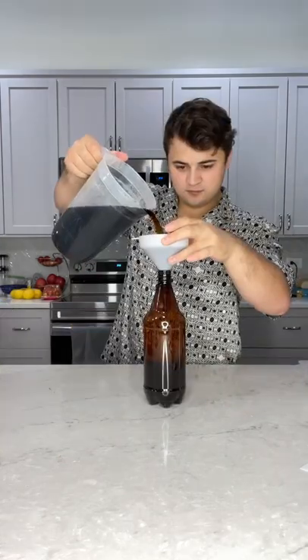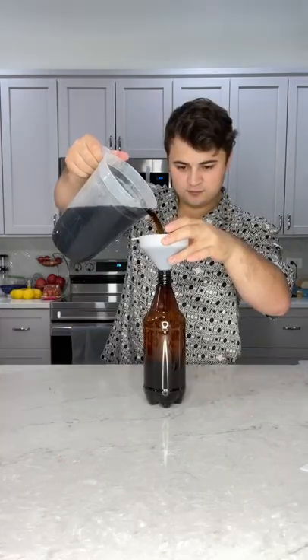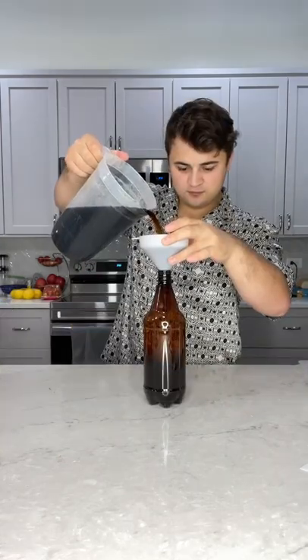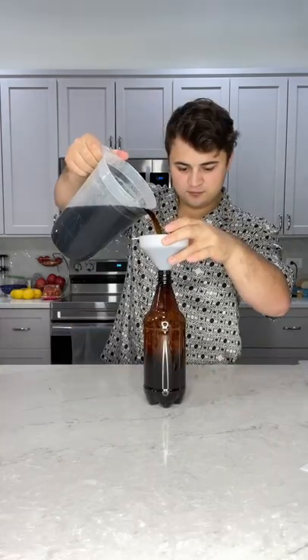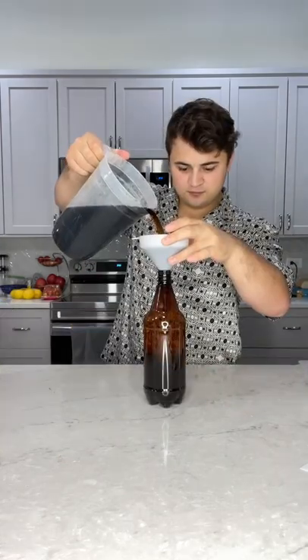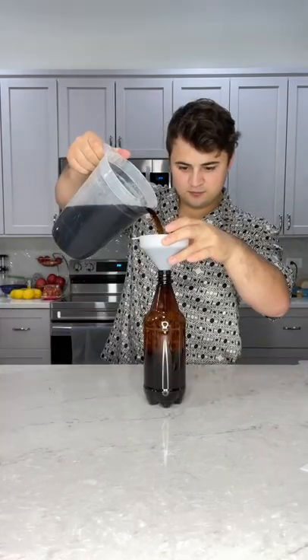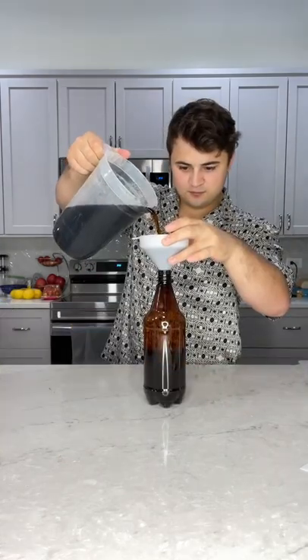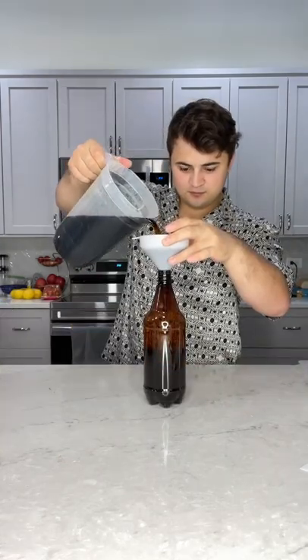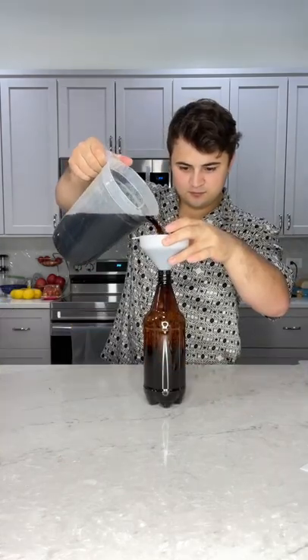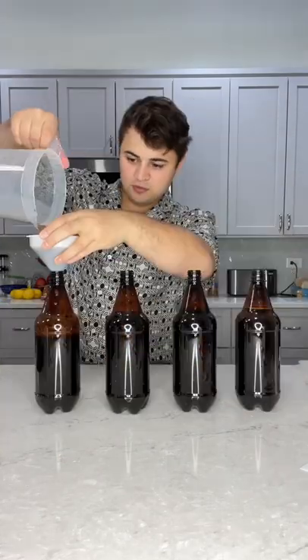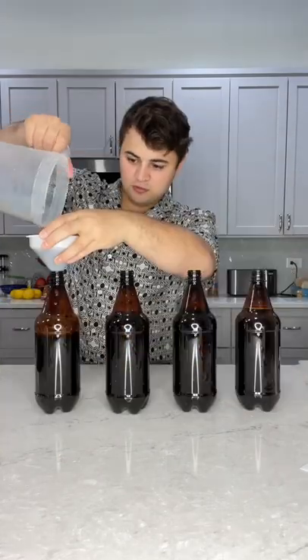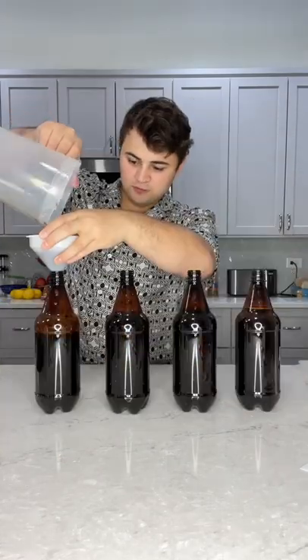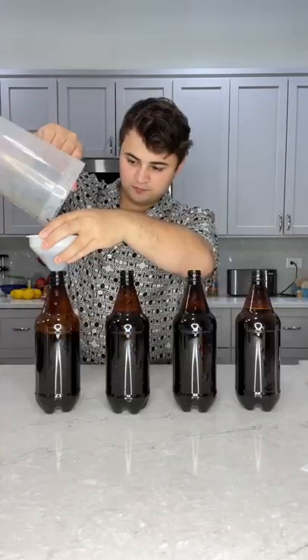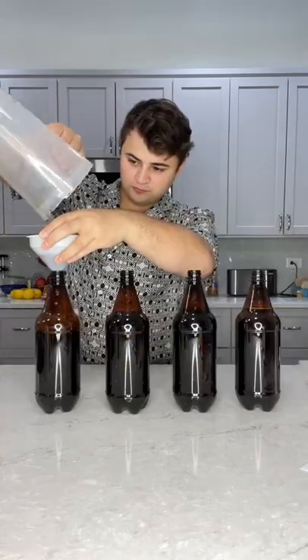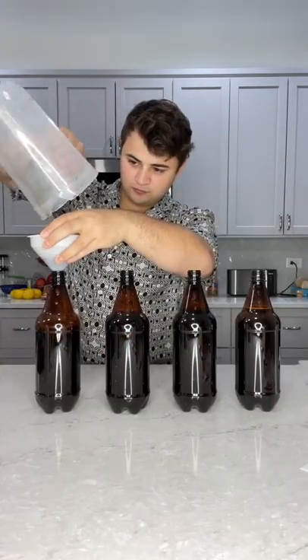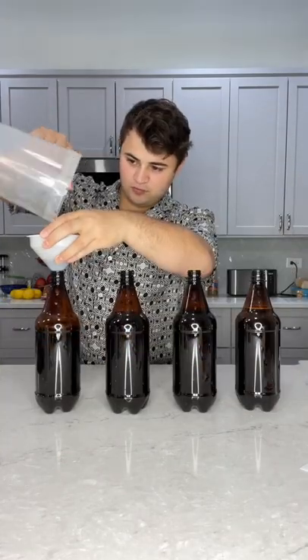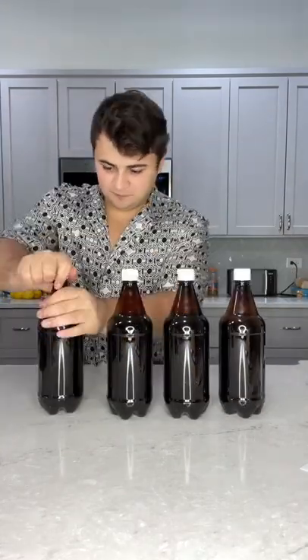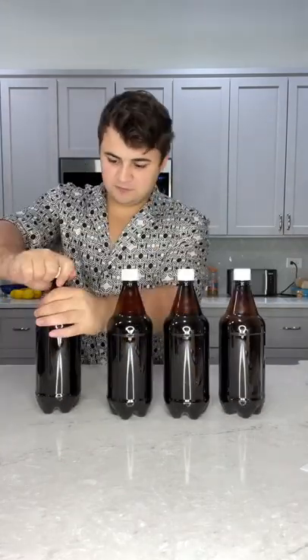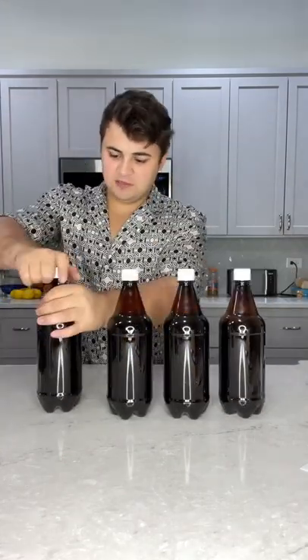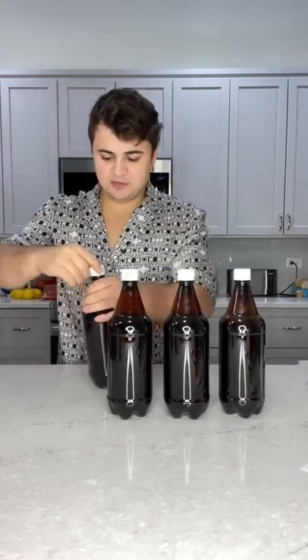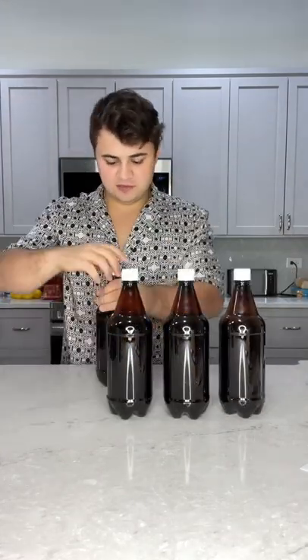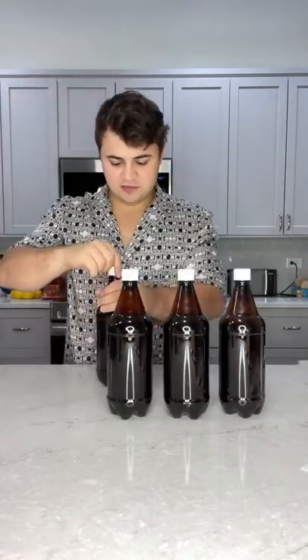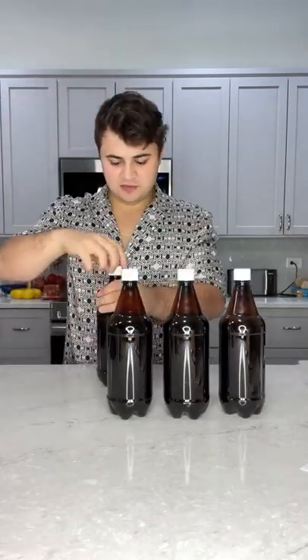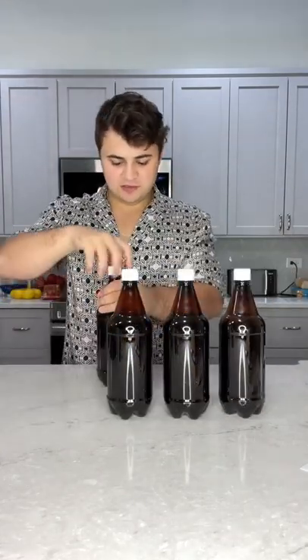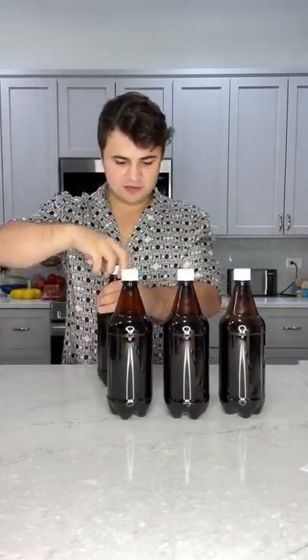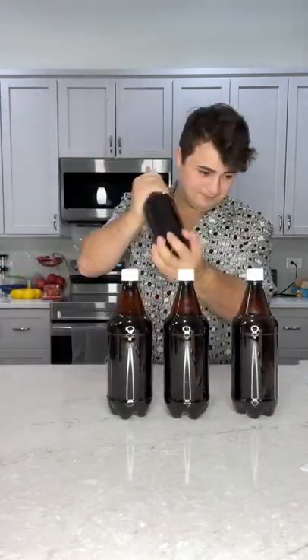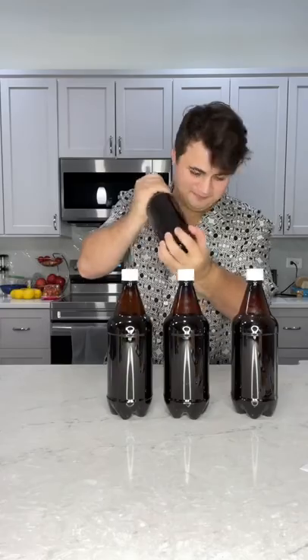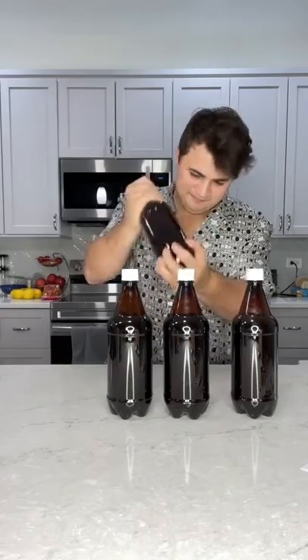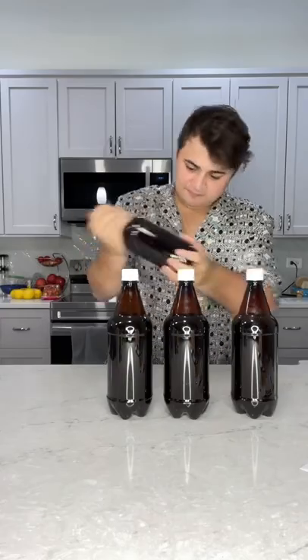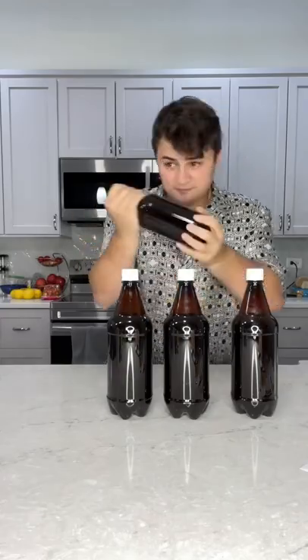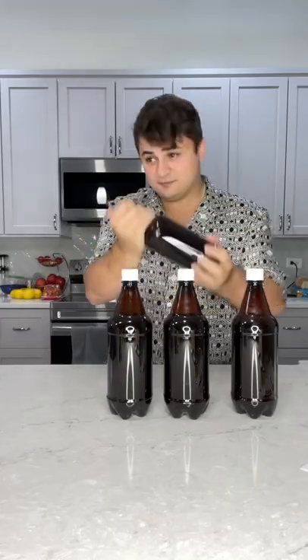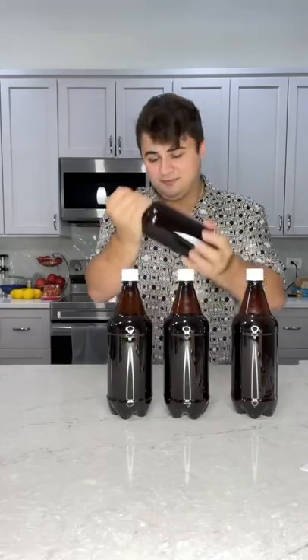I added some water to finish it off, and then it takes three days in a dark room for it to carbonize and become soda.